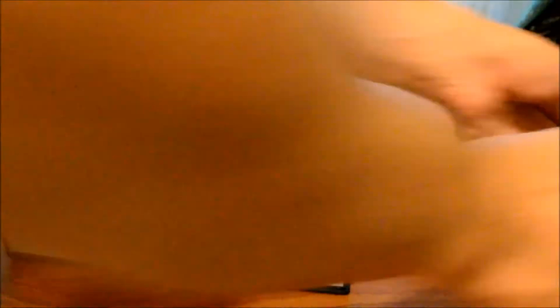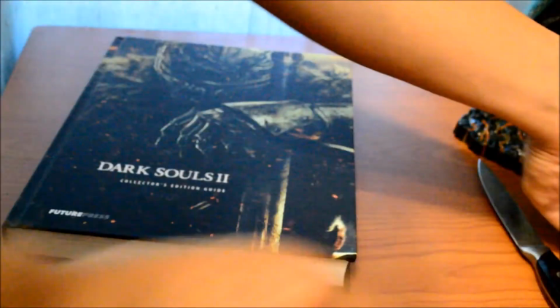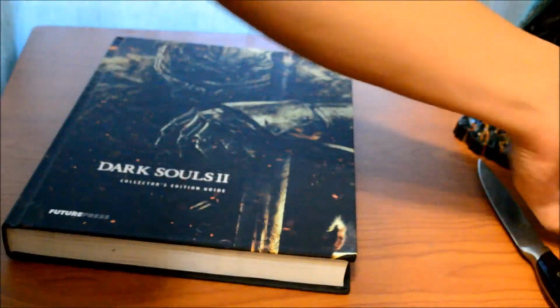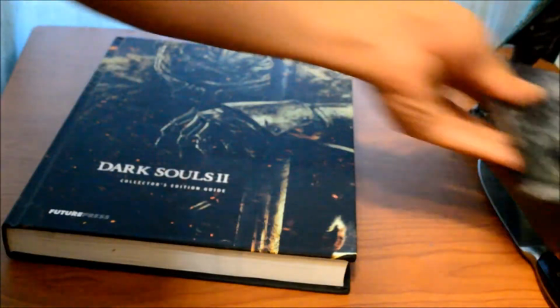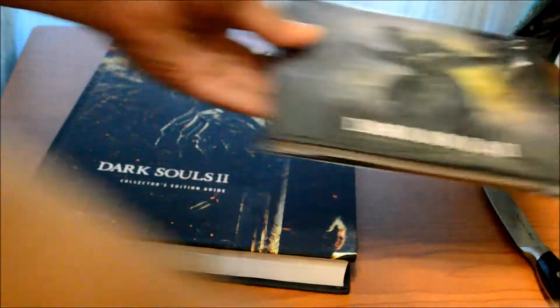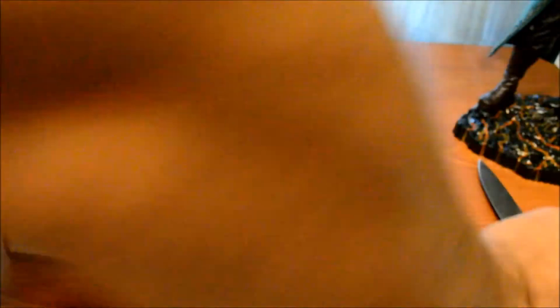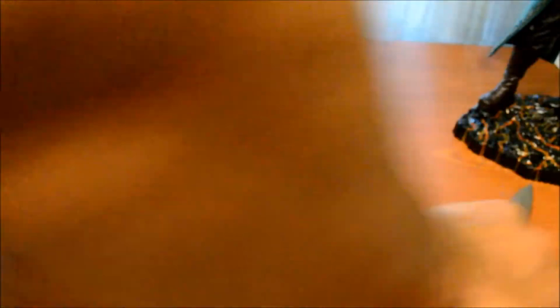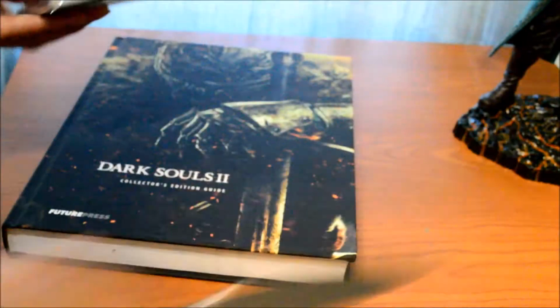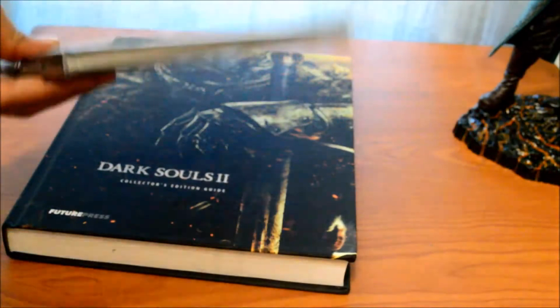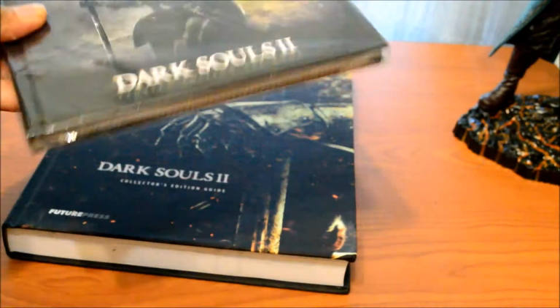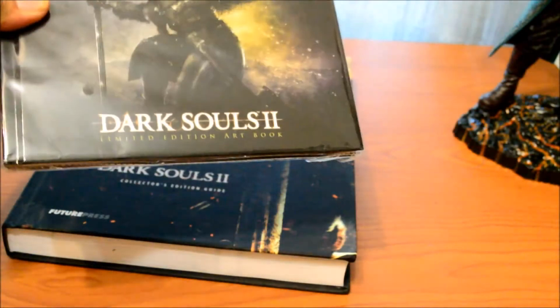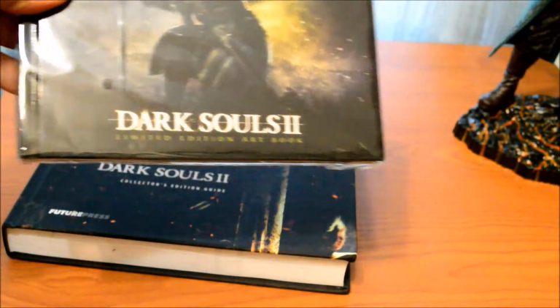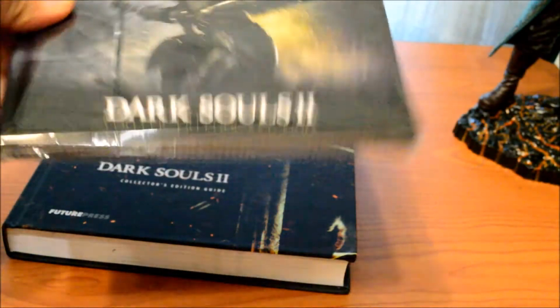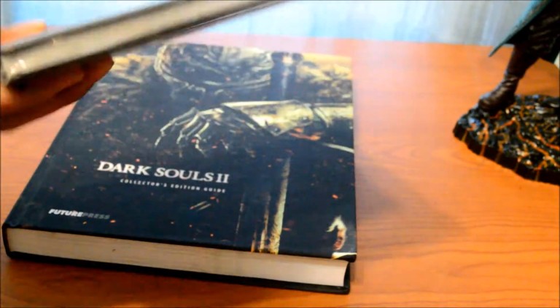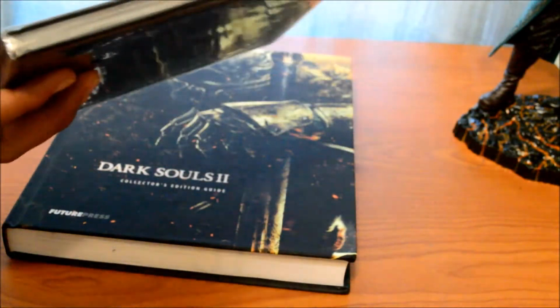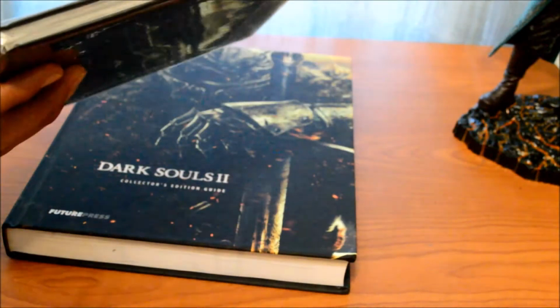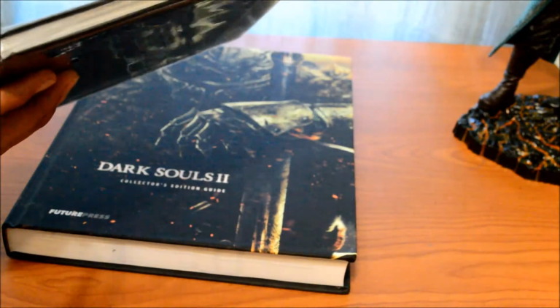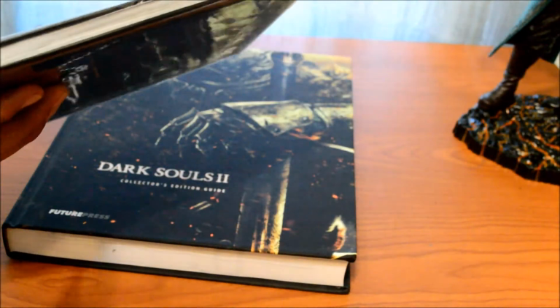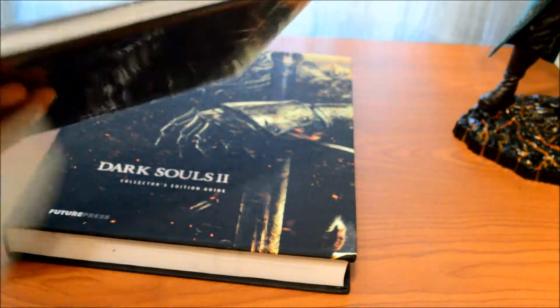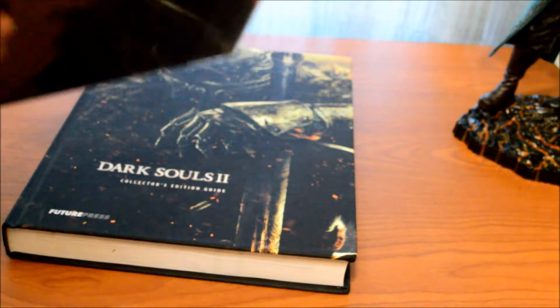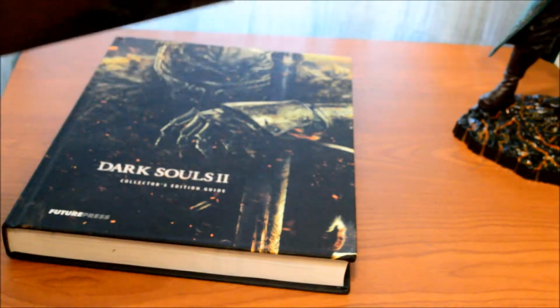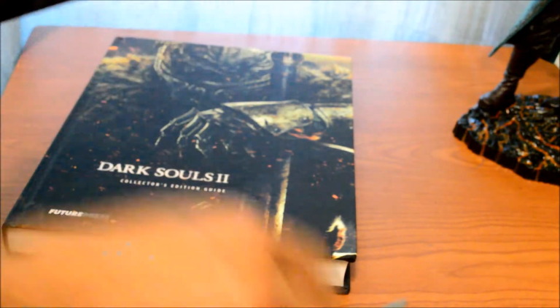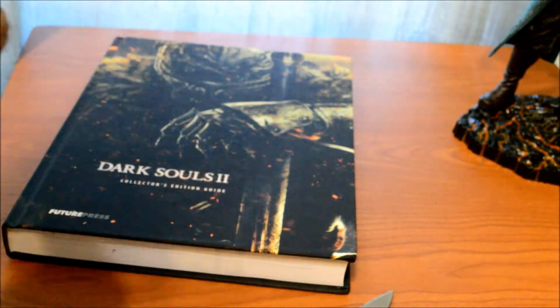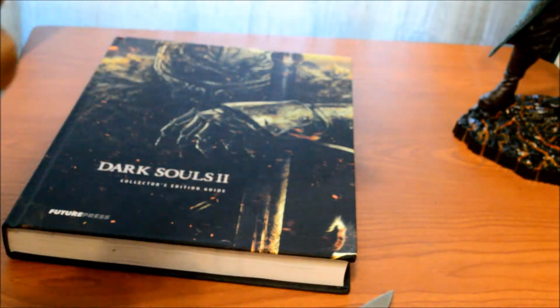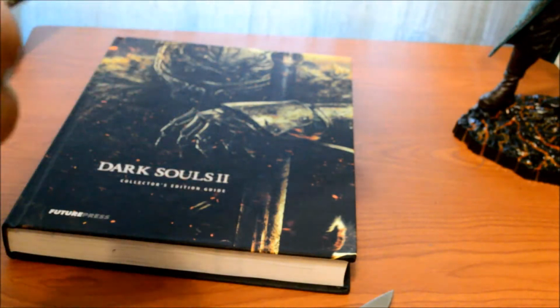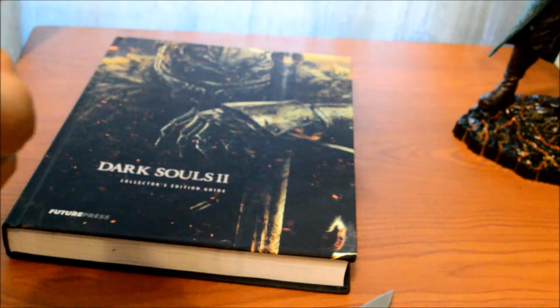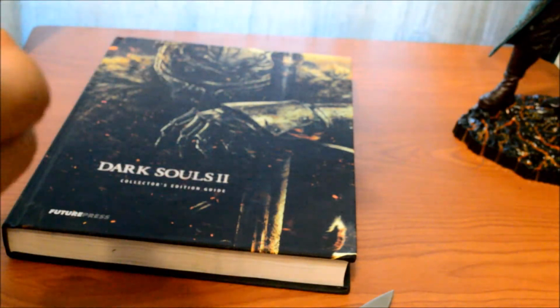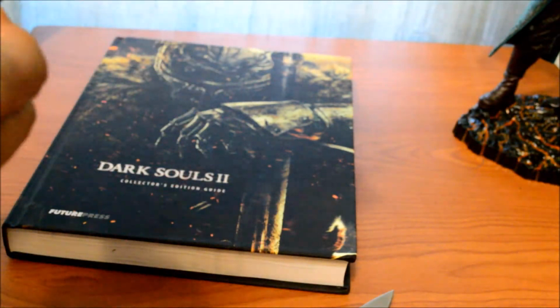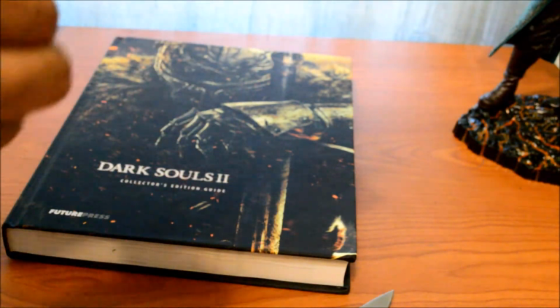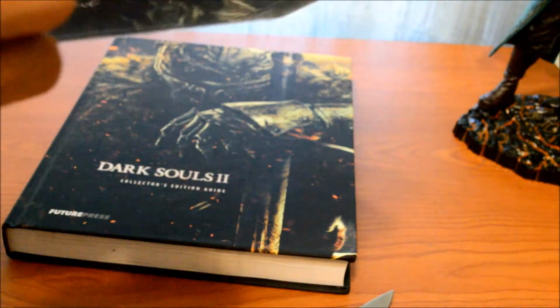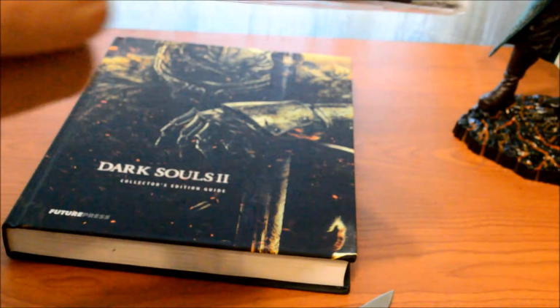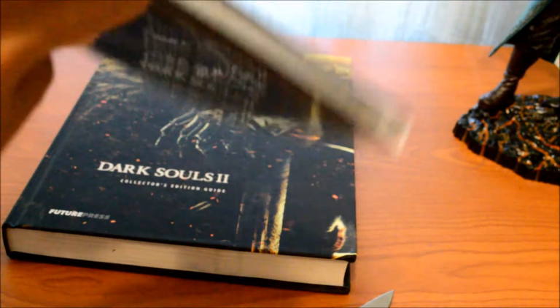Let's just open the art book. I don't want to ruin it.